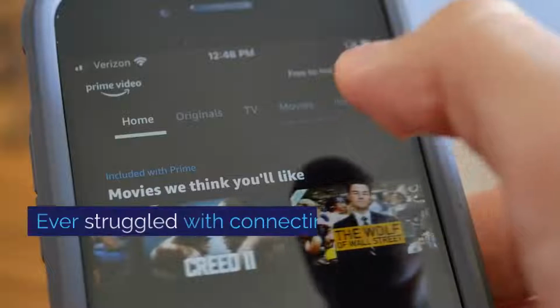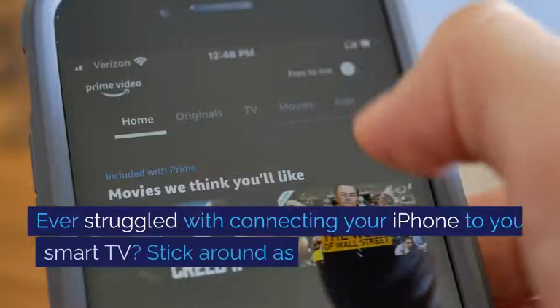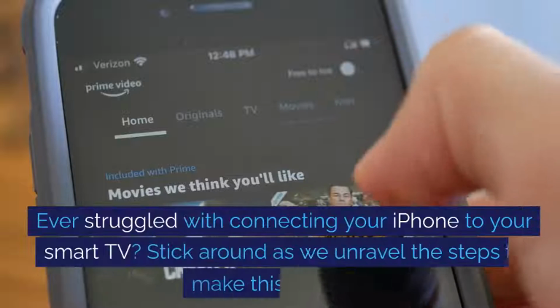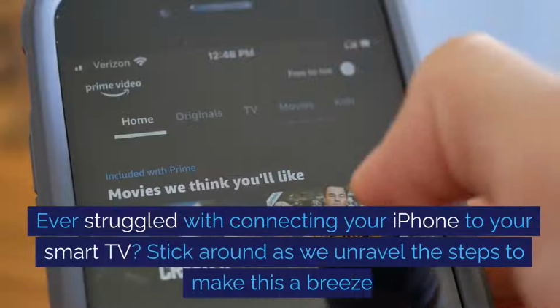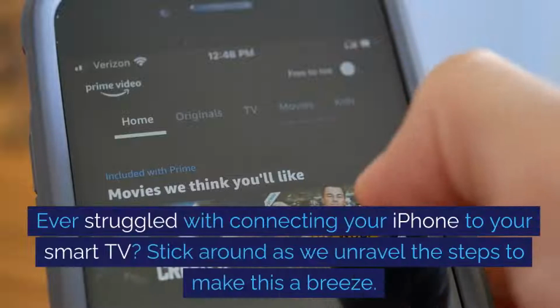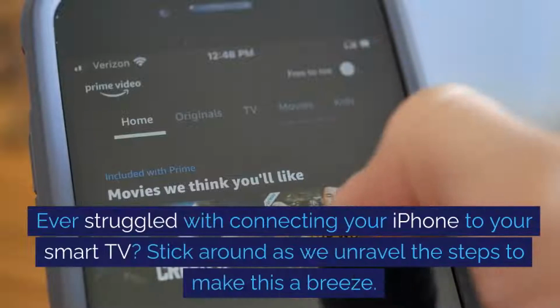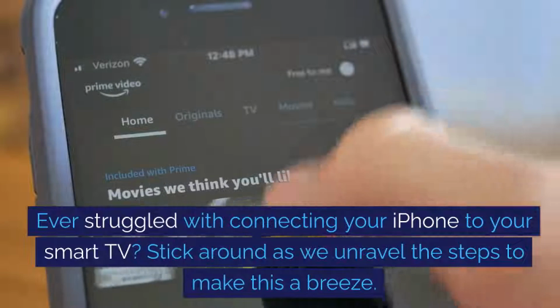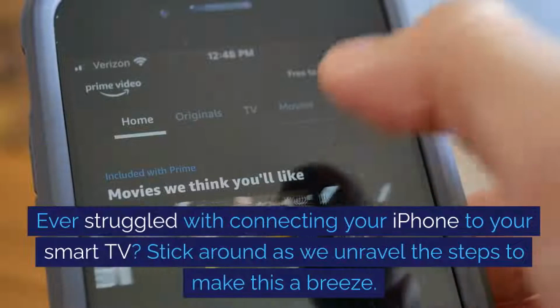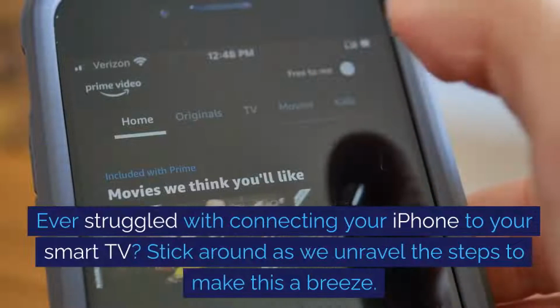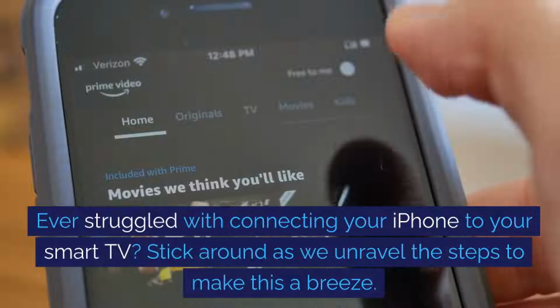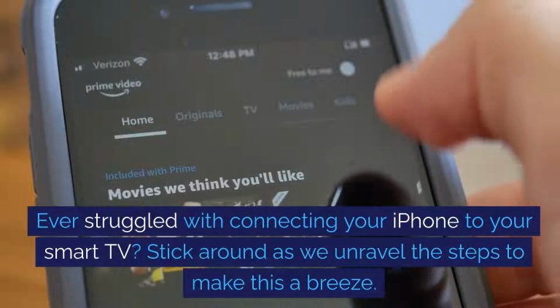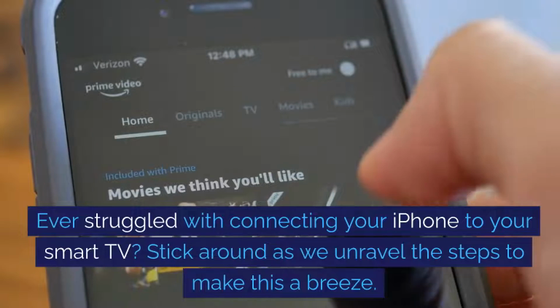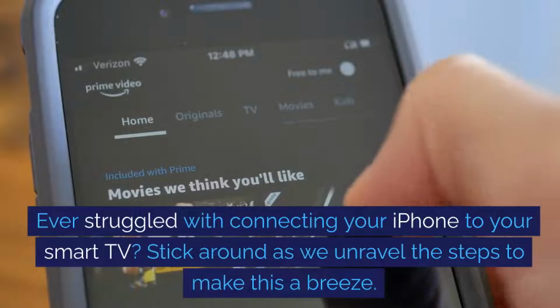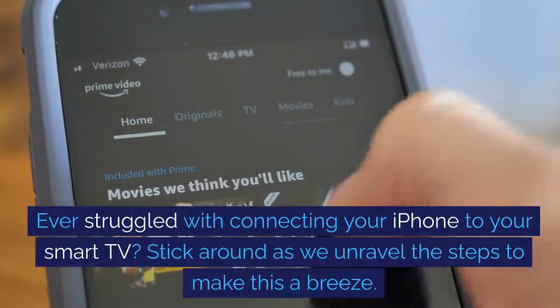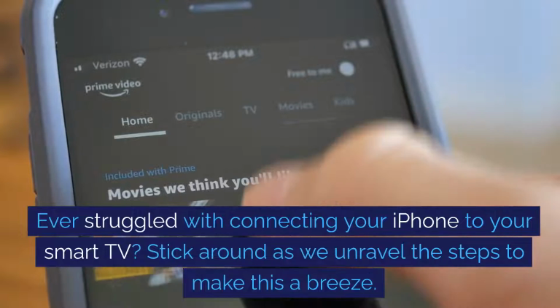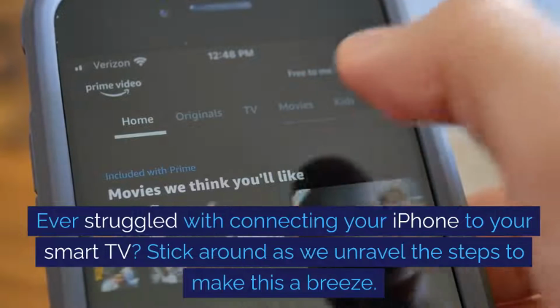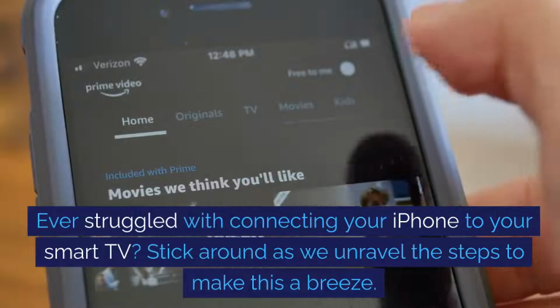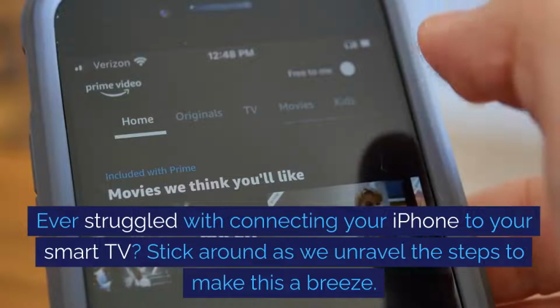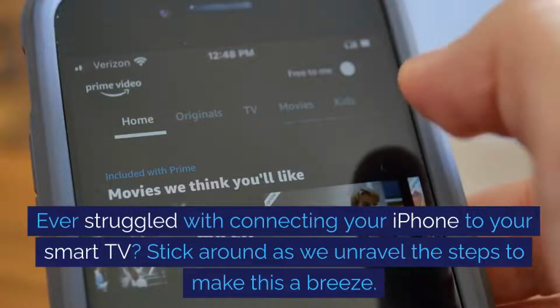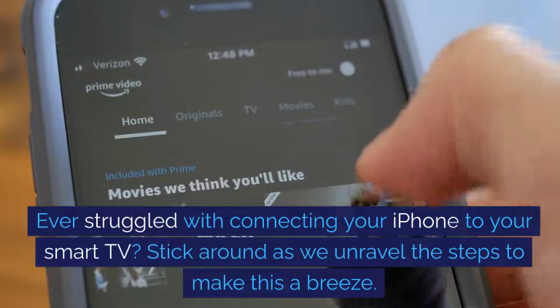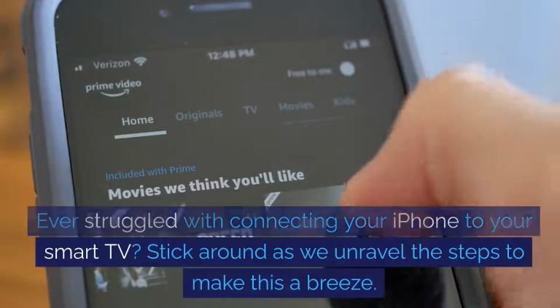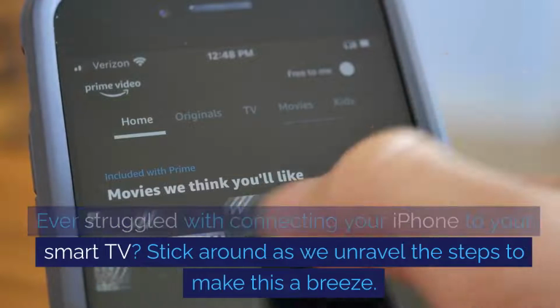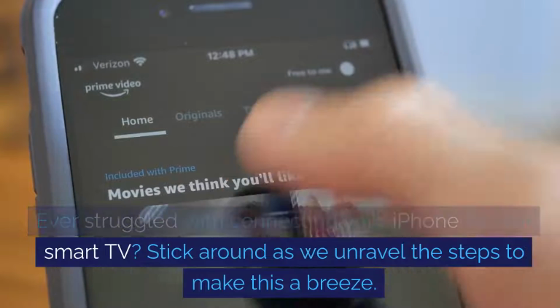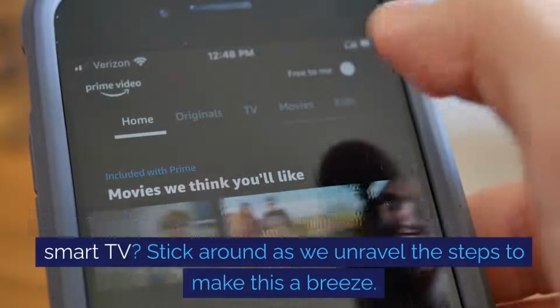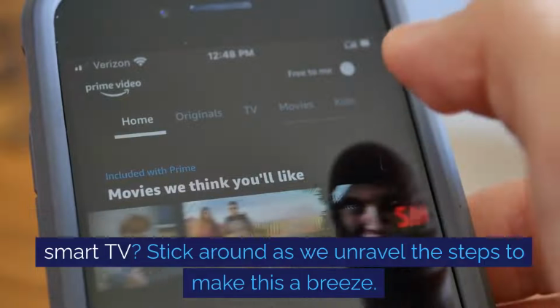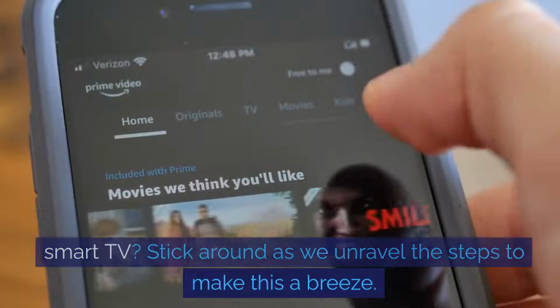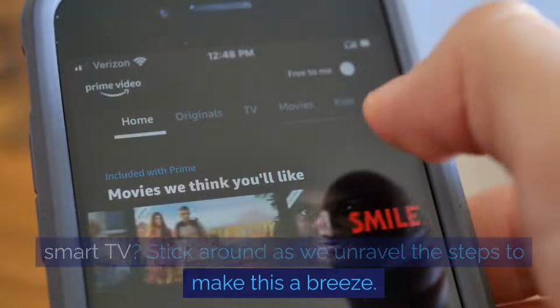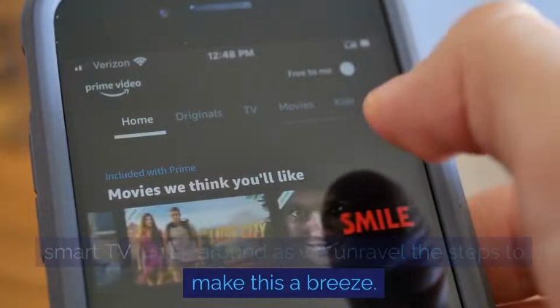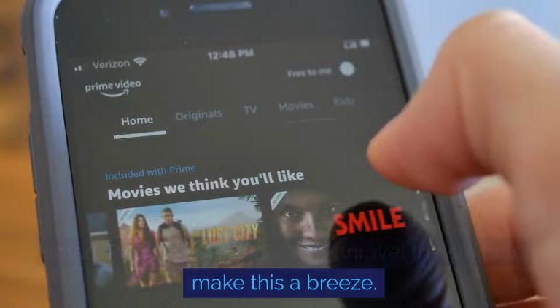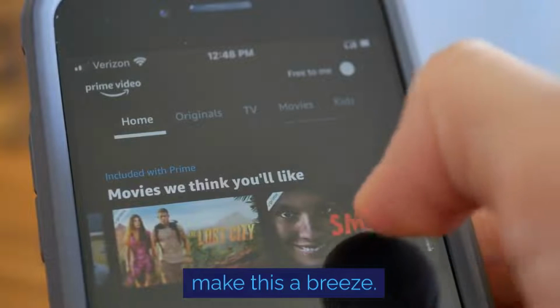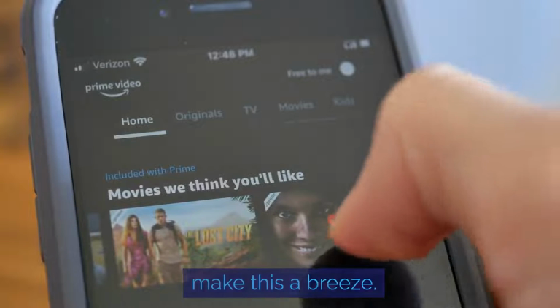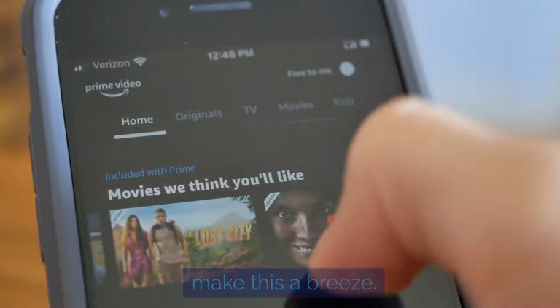Ever struggled with connecting your iPhone to your smart TV? Stick around as we unravel the steps to make this a breeze.